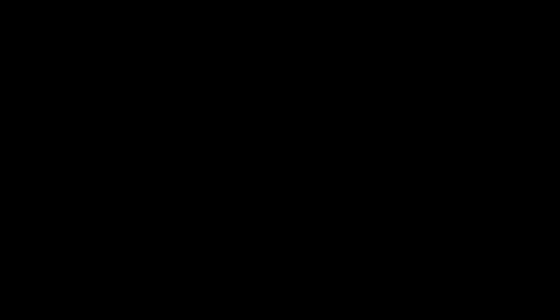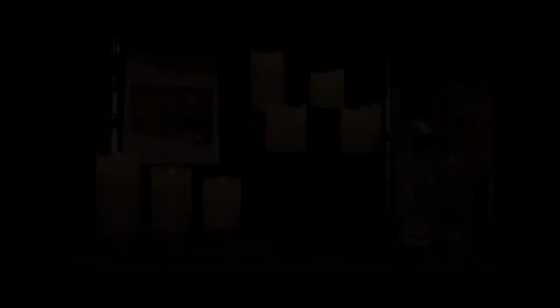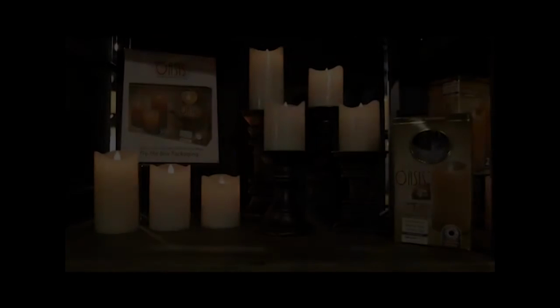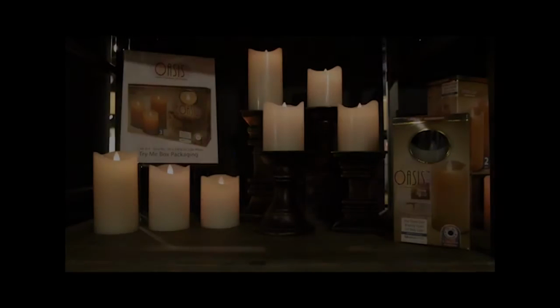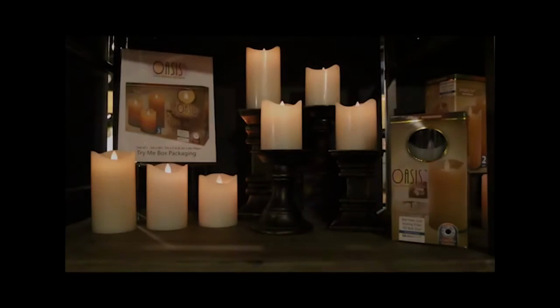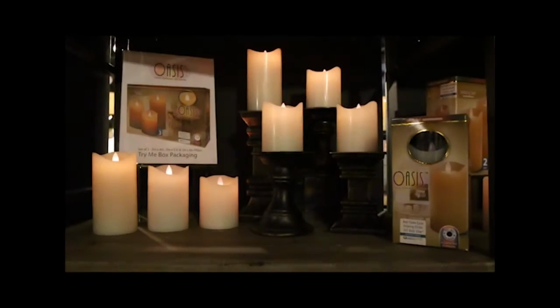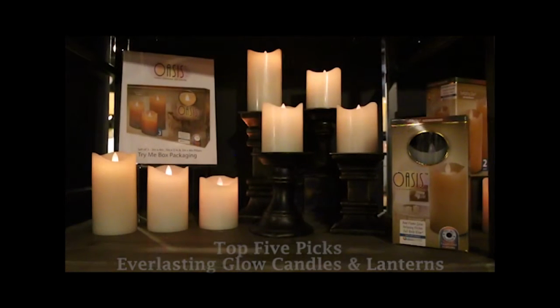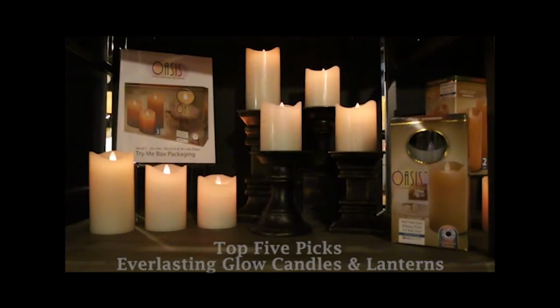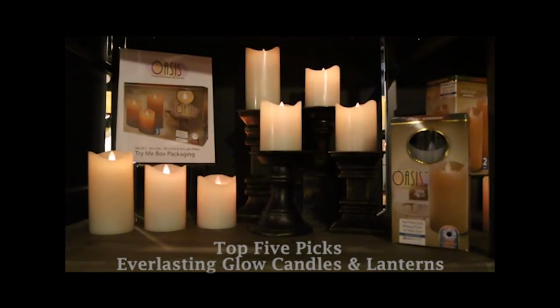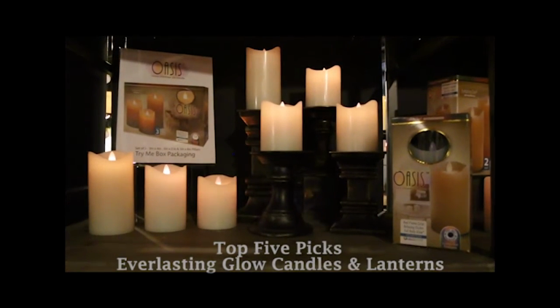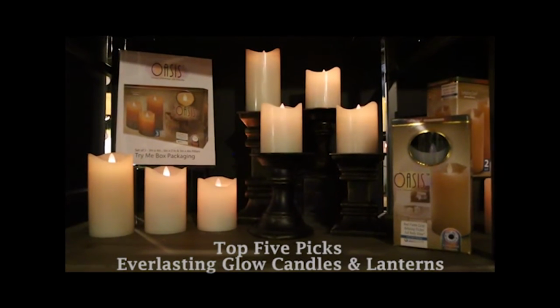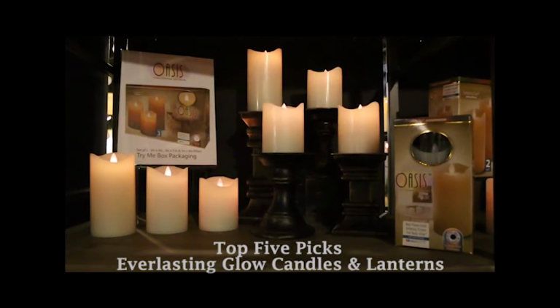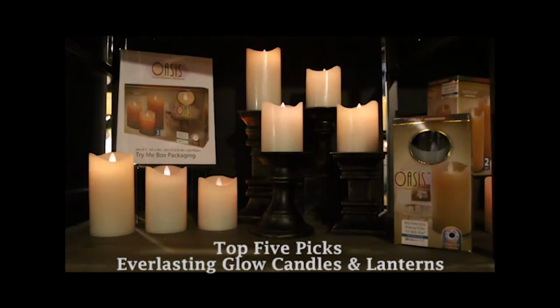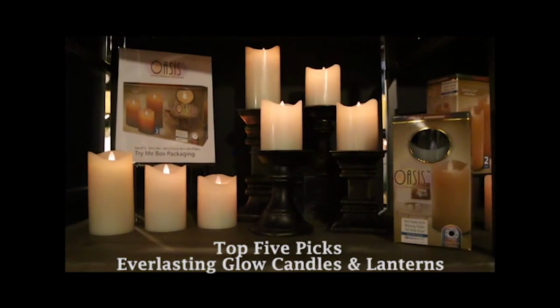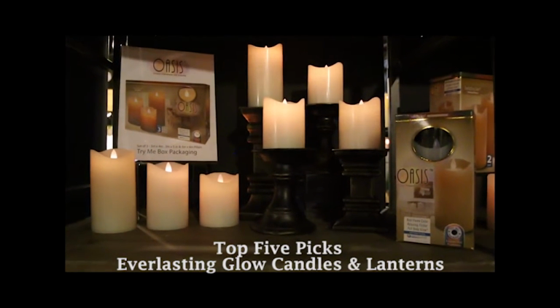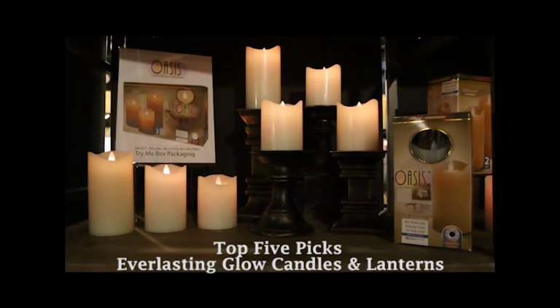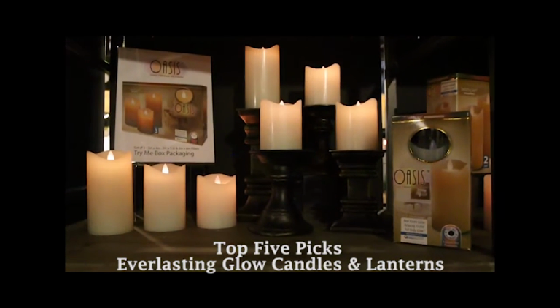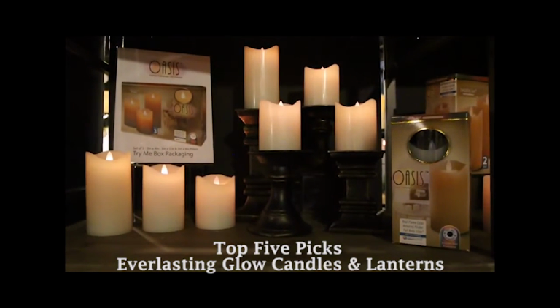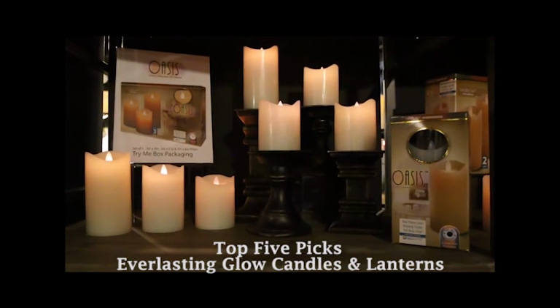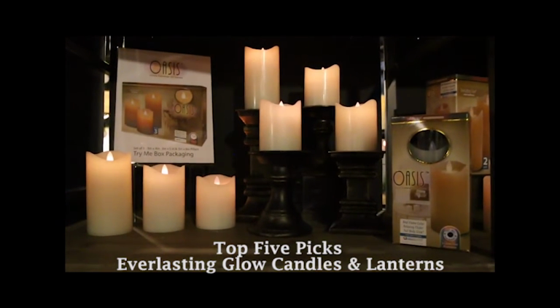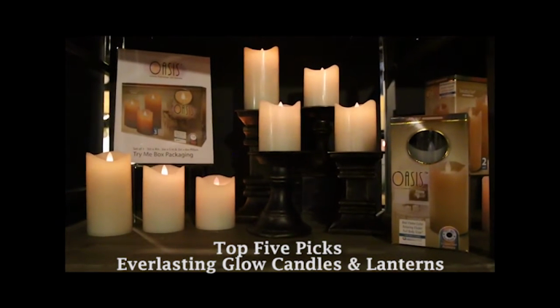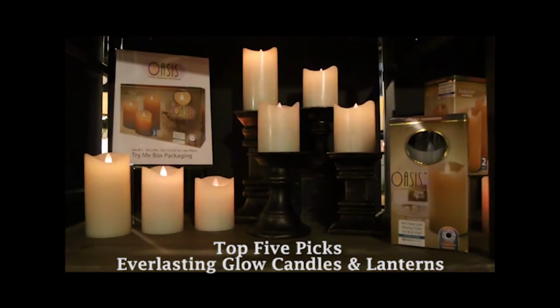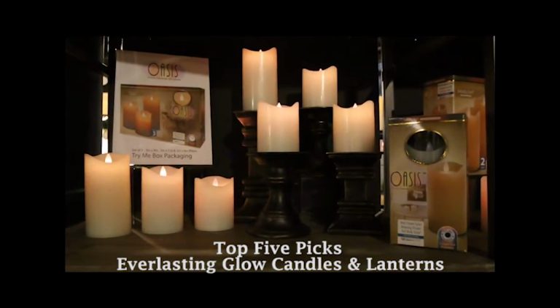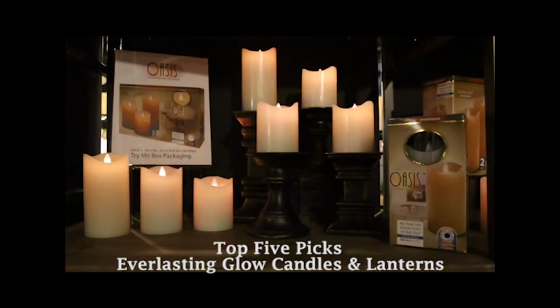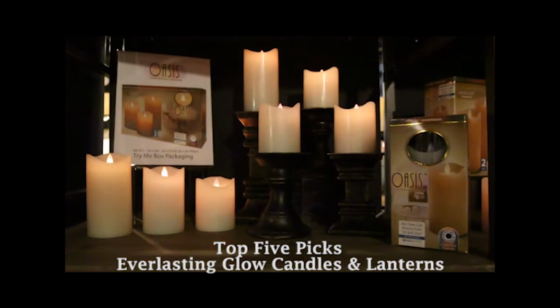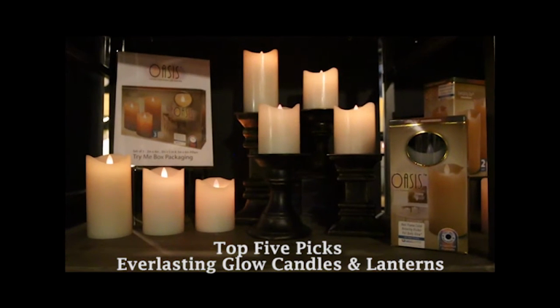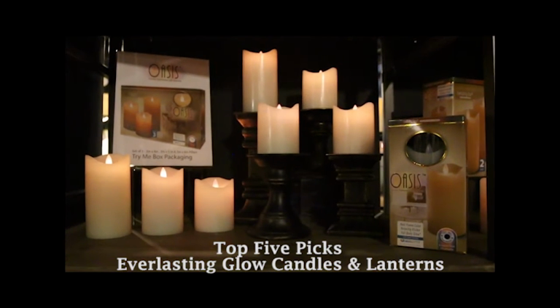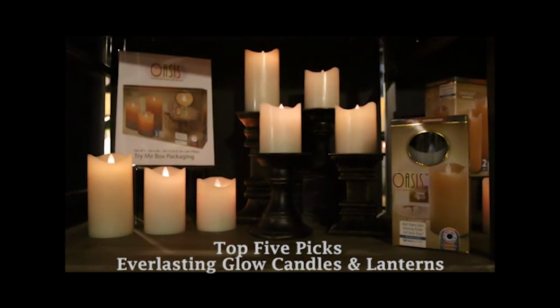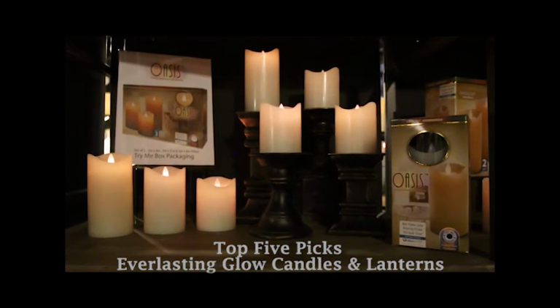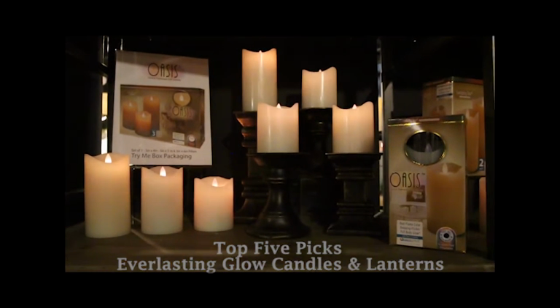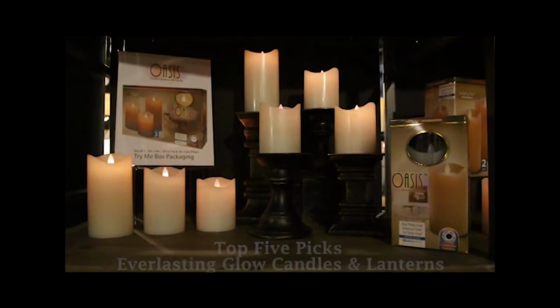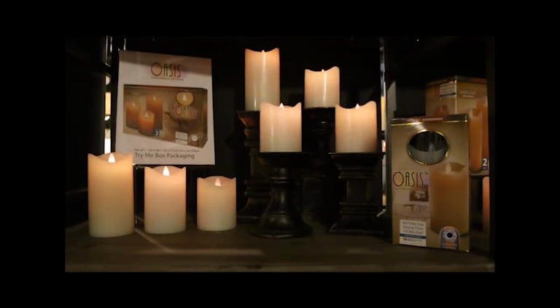For the new 2017 Everlasting Glow Candle and Lantern Catalog, here's my top five picks that no one should miss.